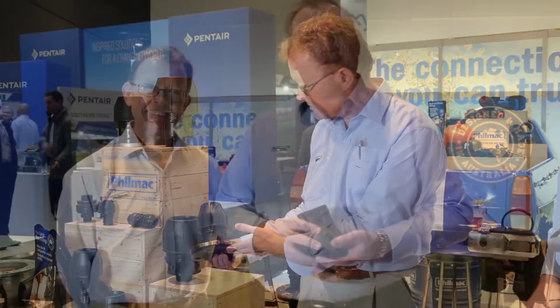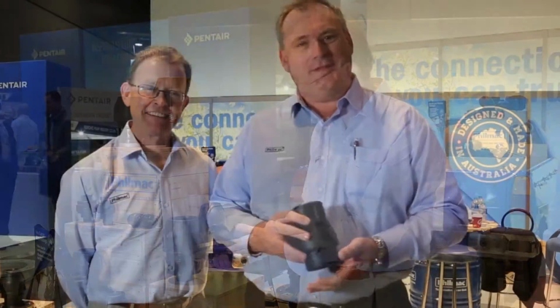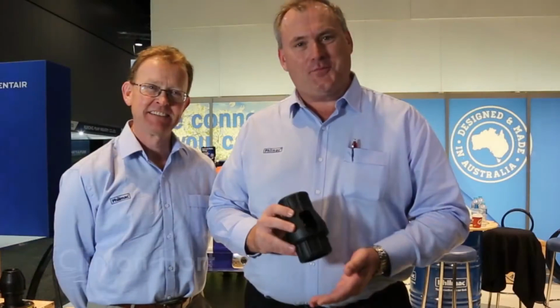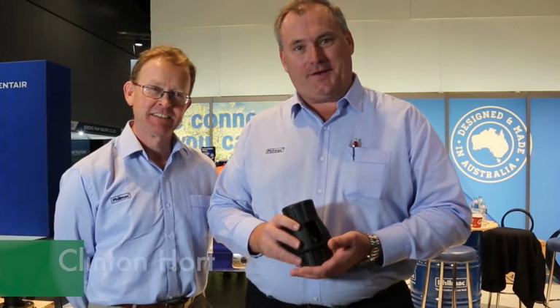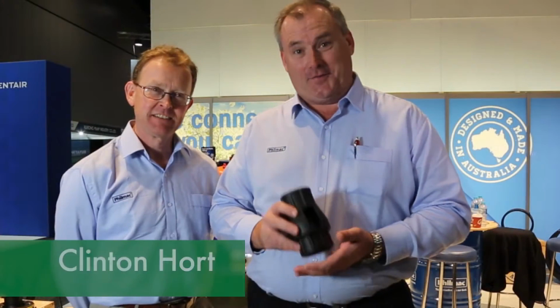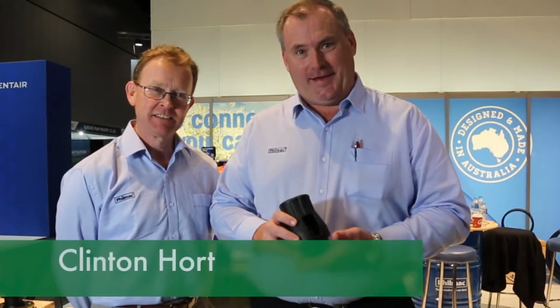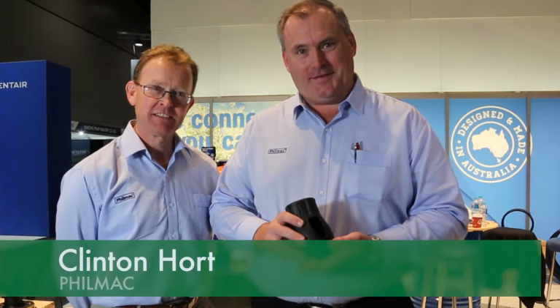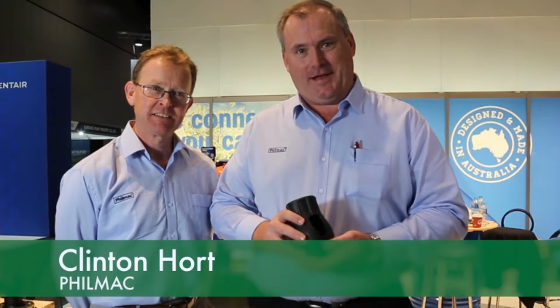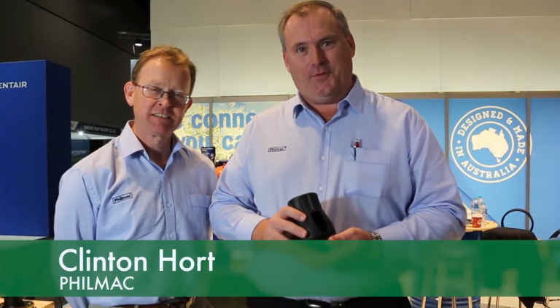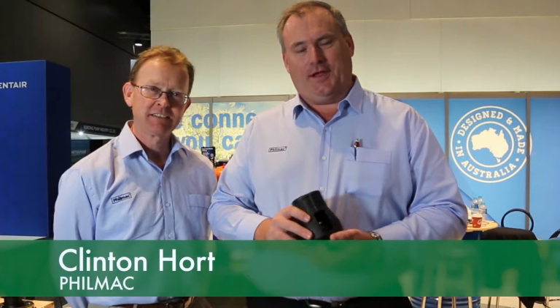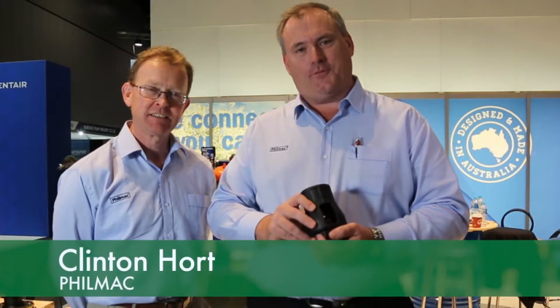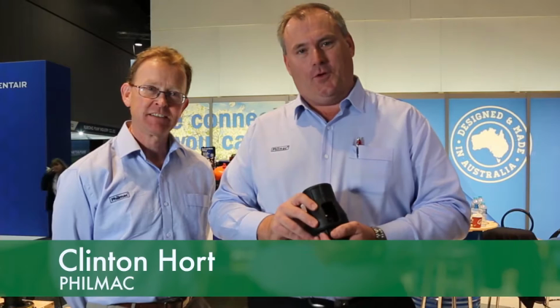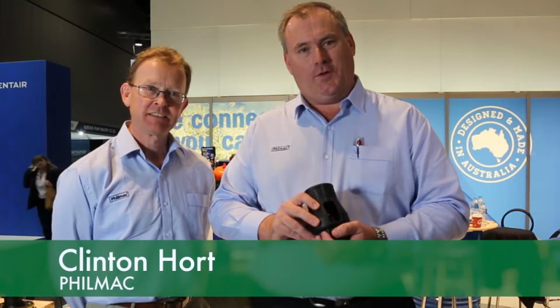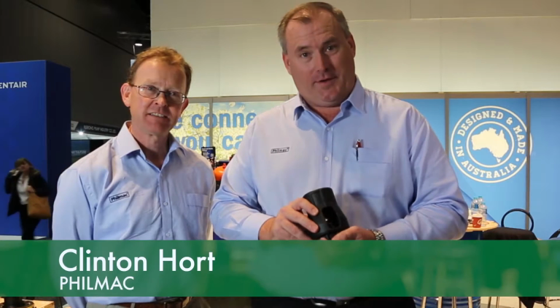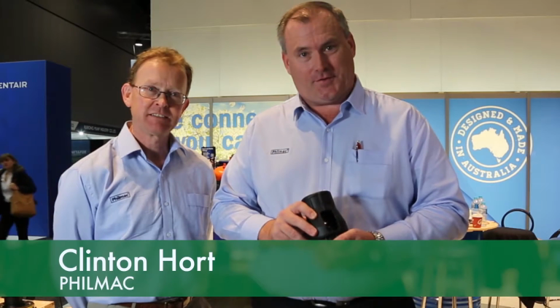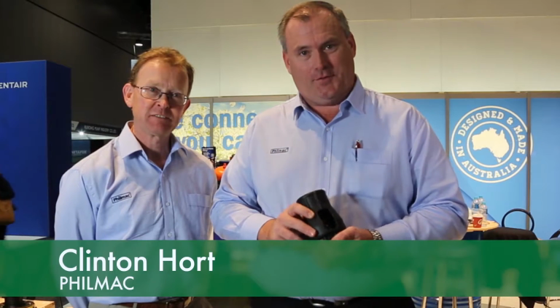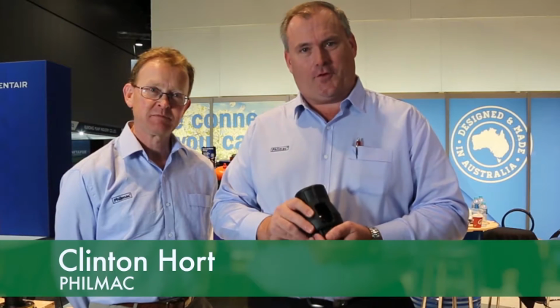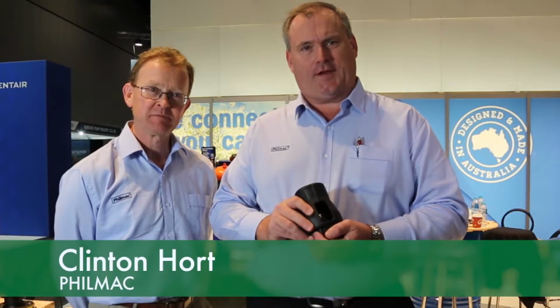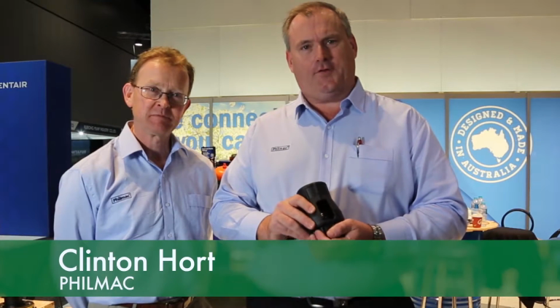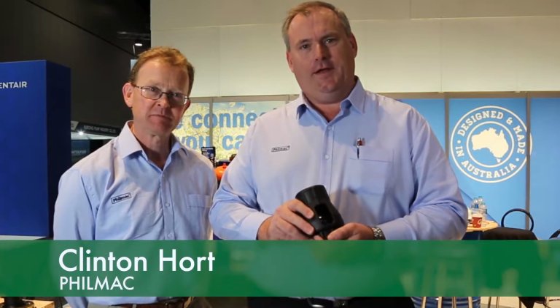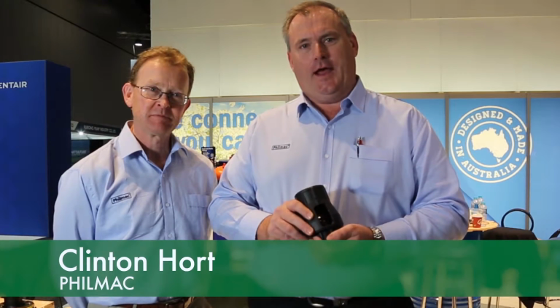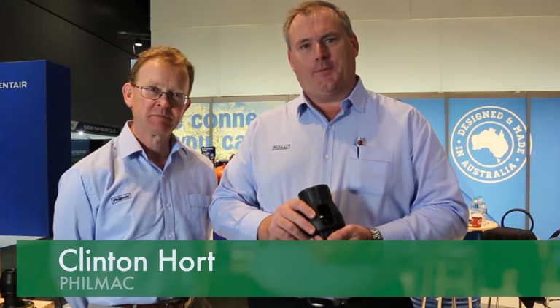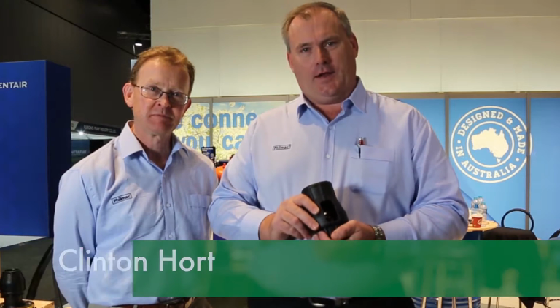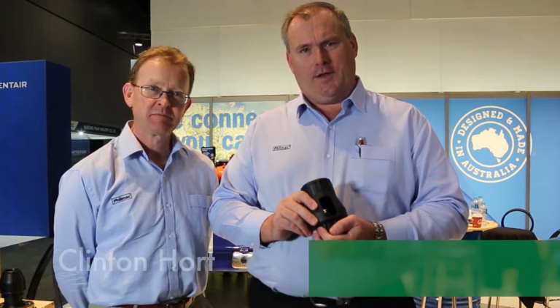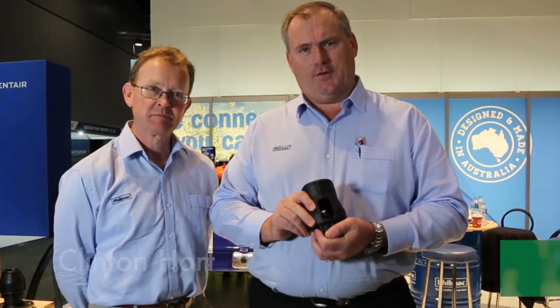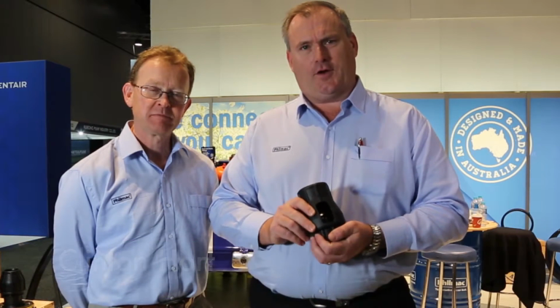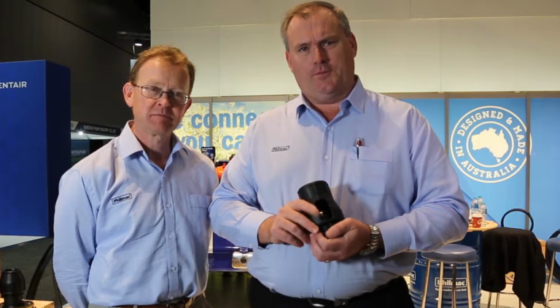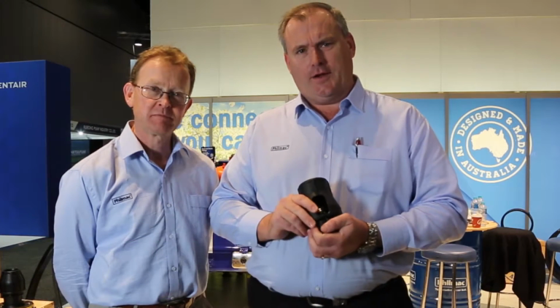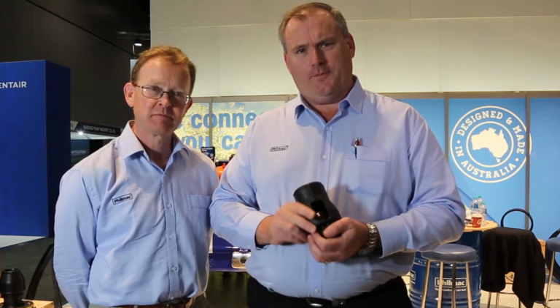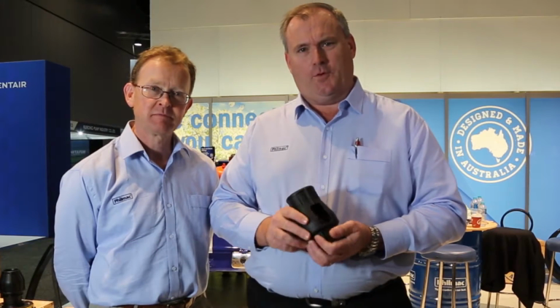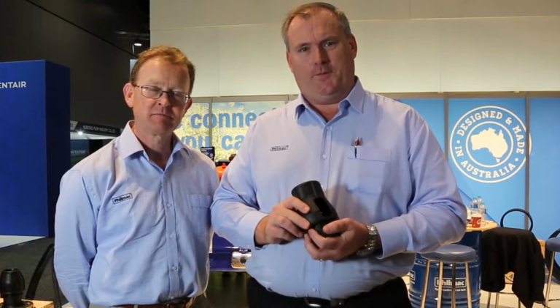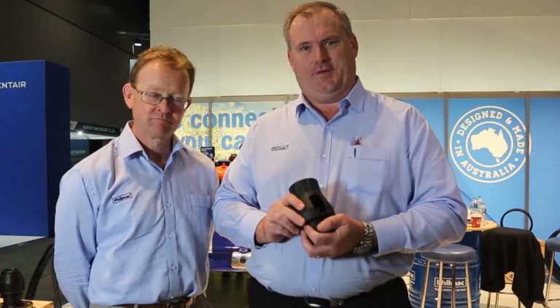All these new products that you've seen today you can get from all Irrigear stores across the country. Go to irrigear.com.au for more information.